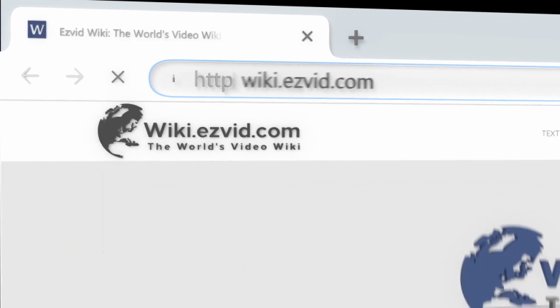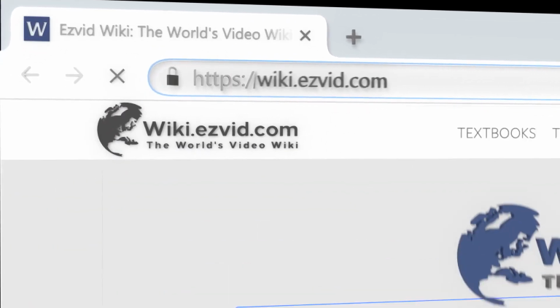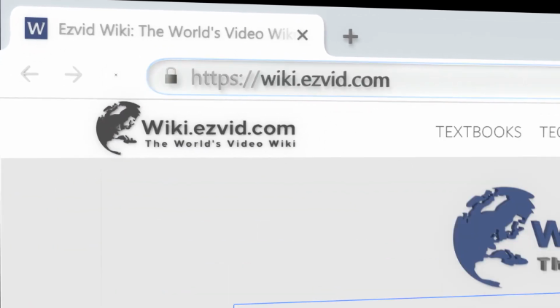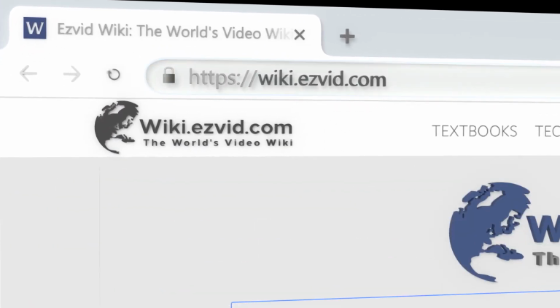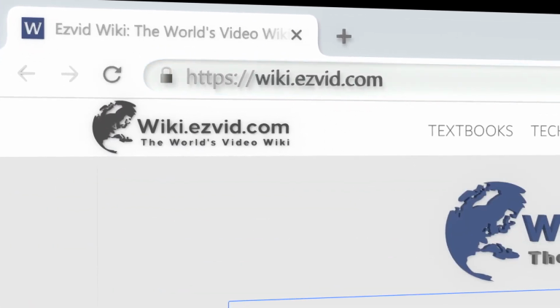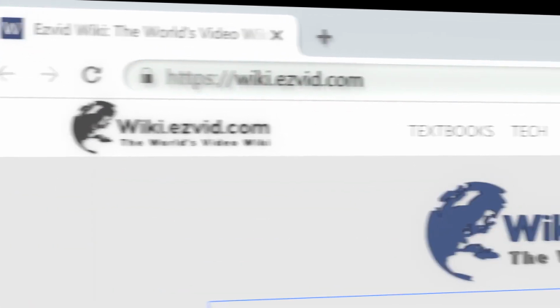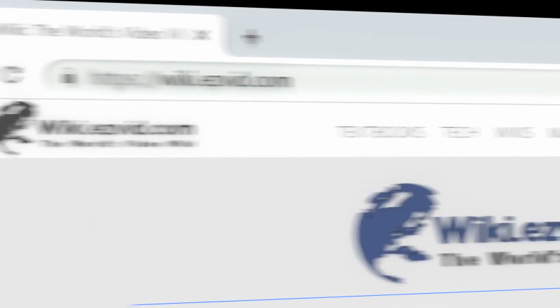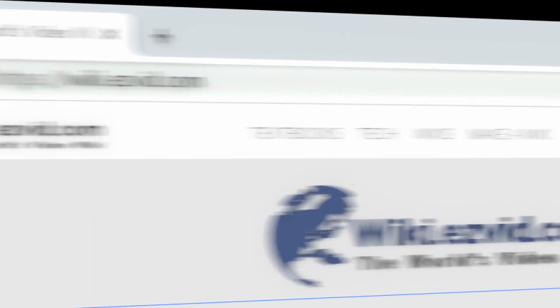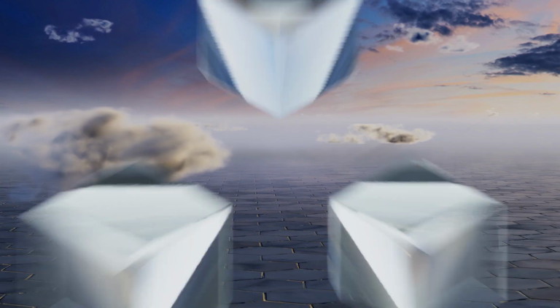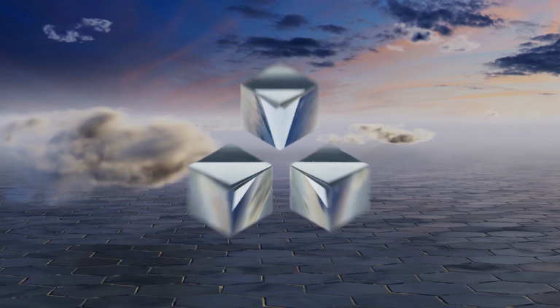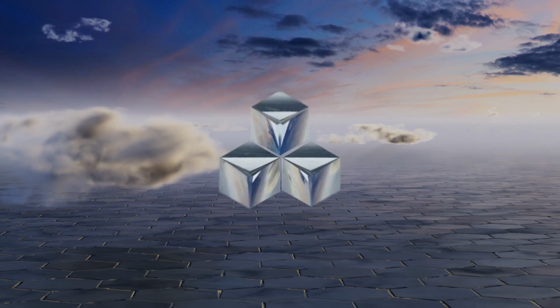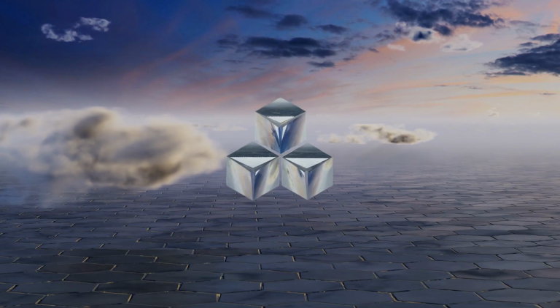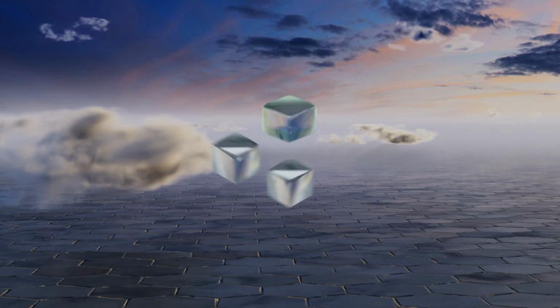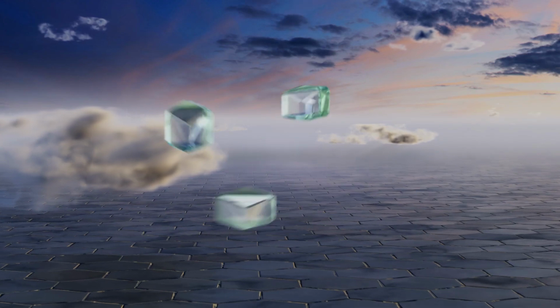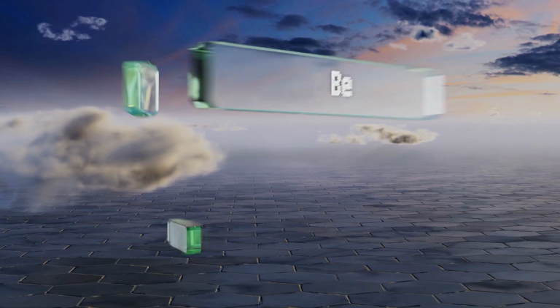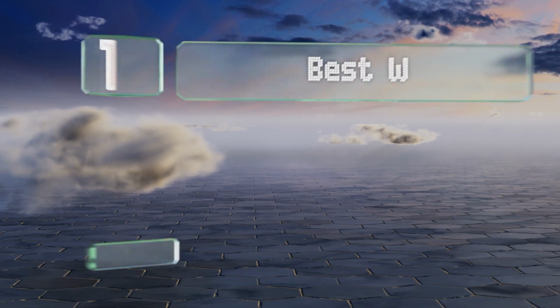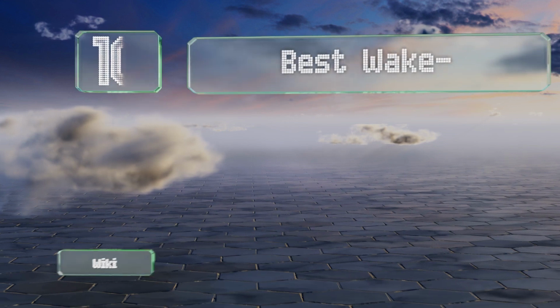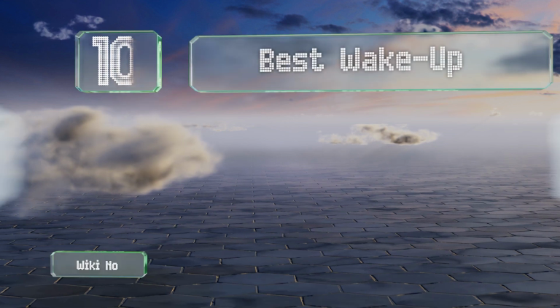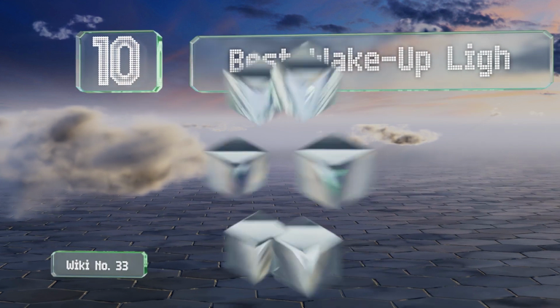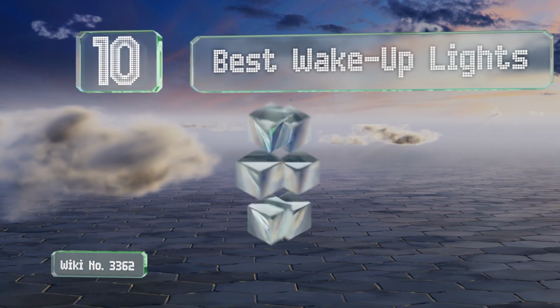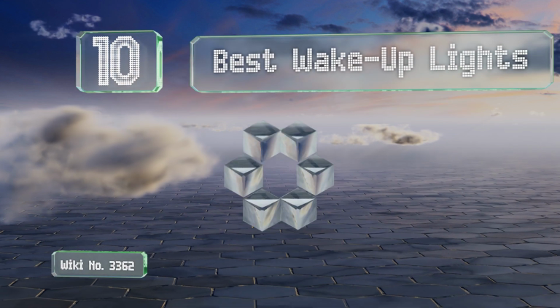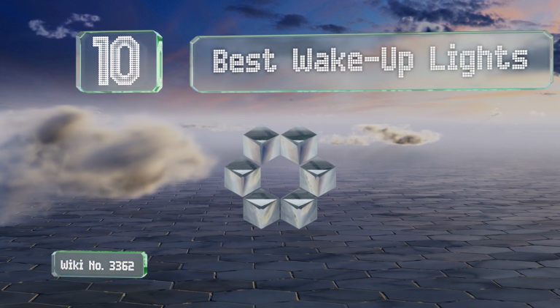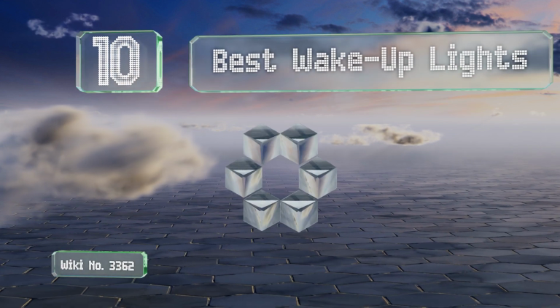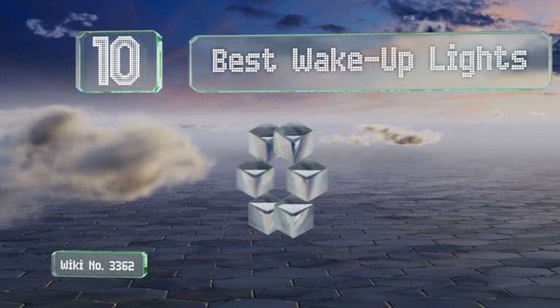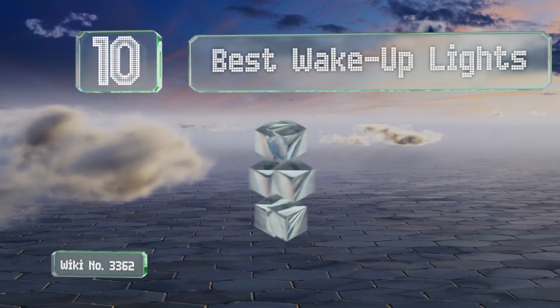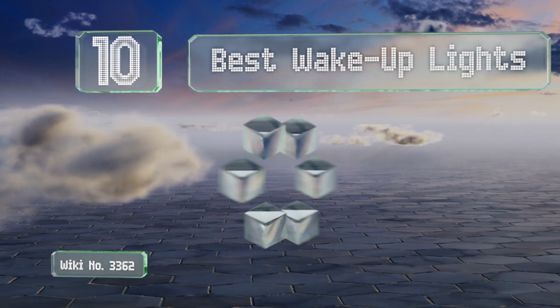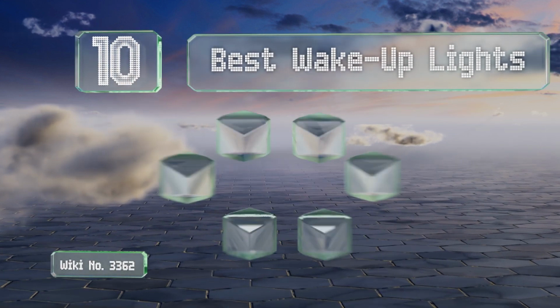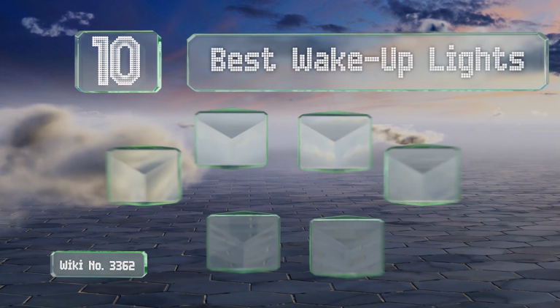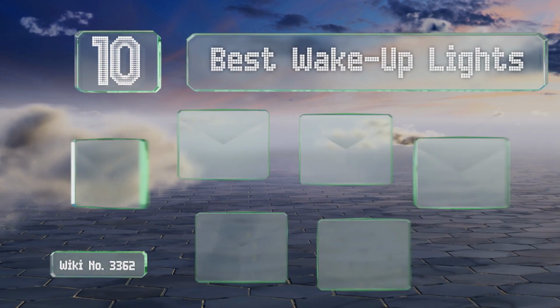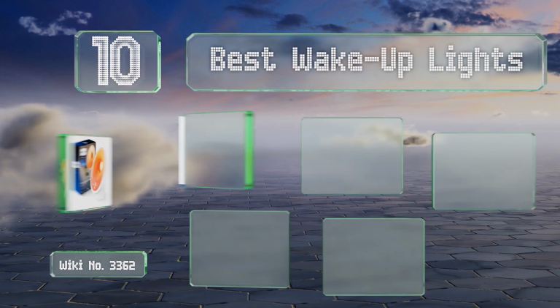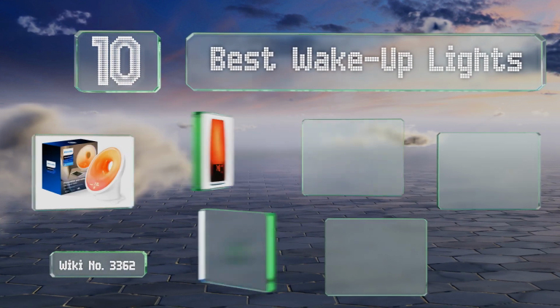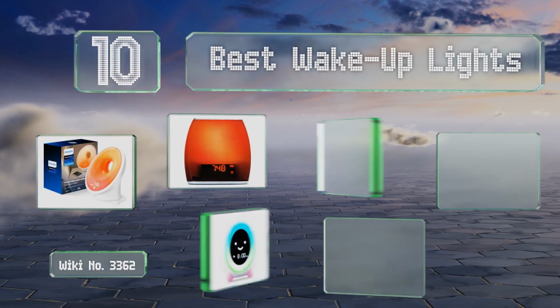EasyVid presents the 10 best wake-up lights. Let's get started with the list.